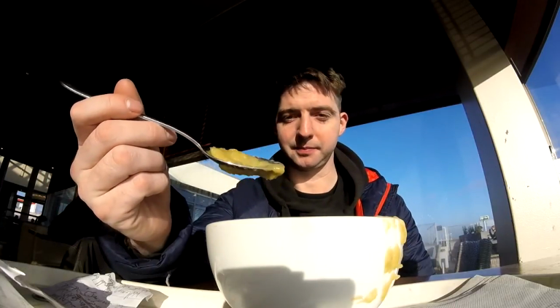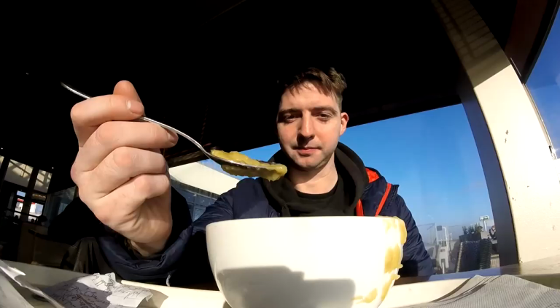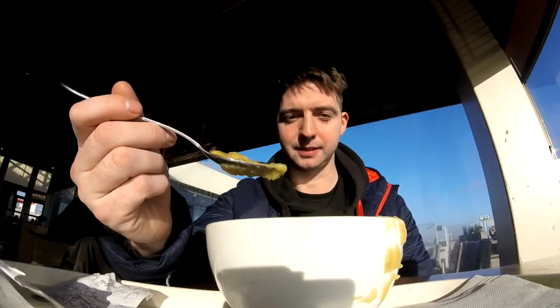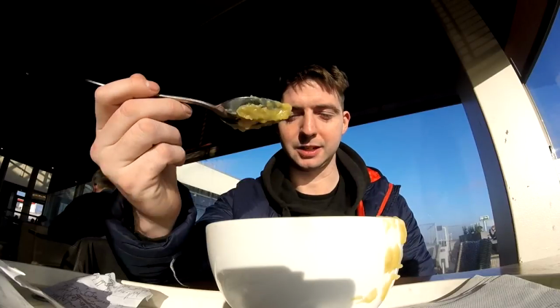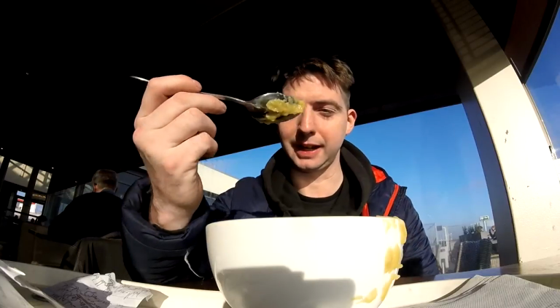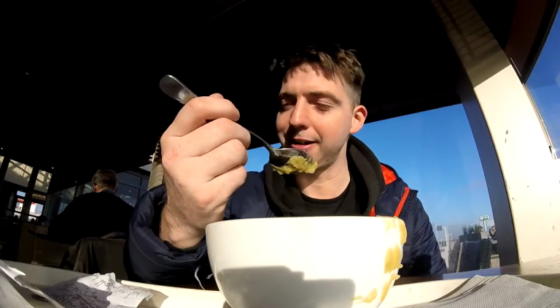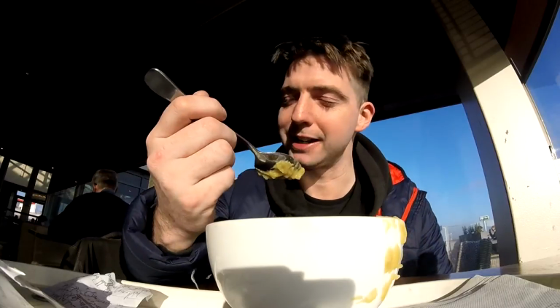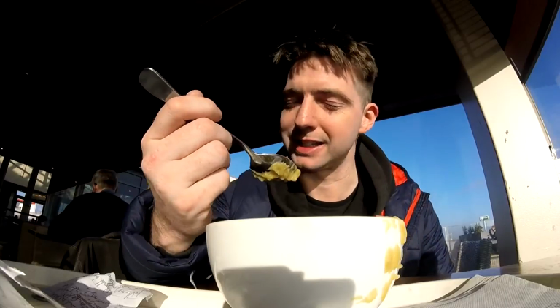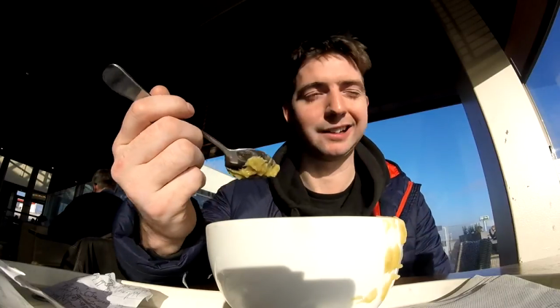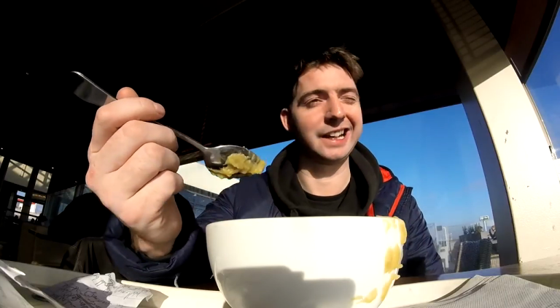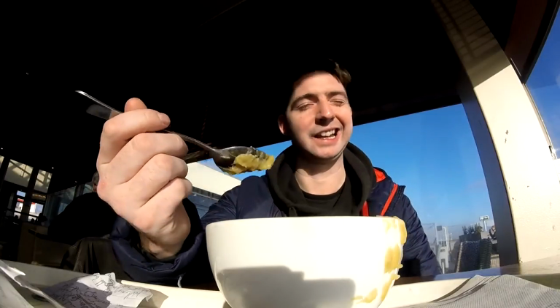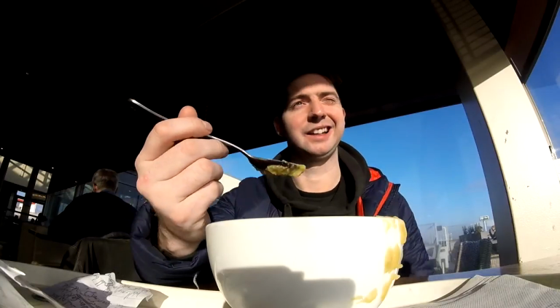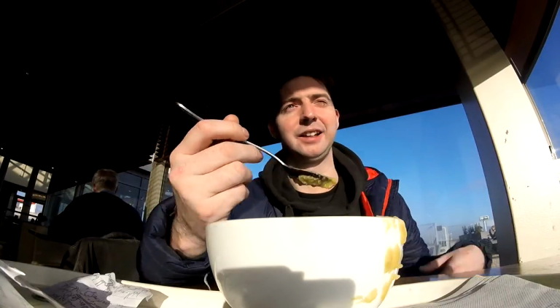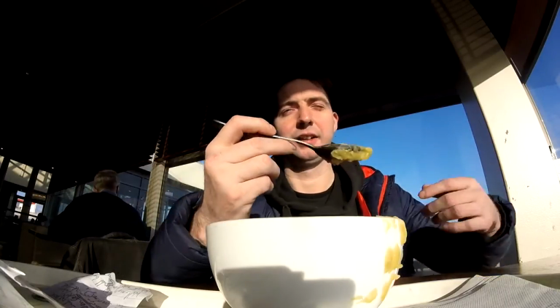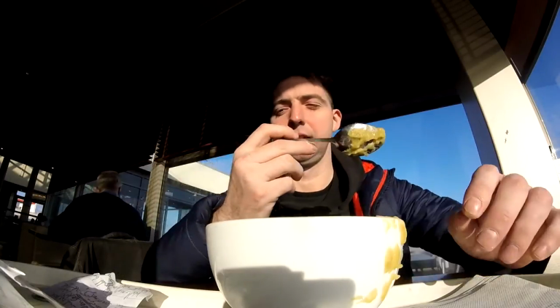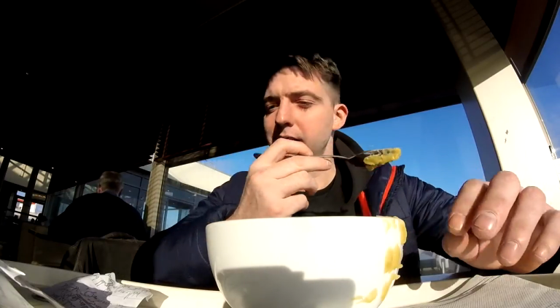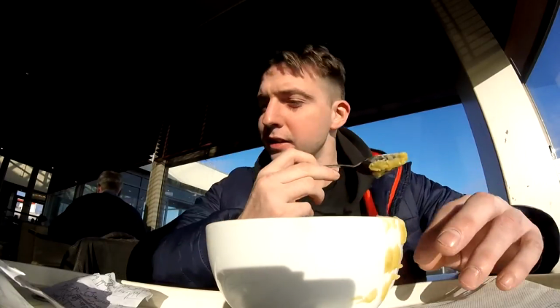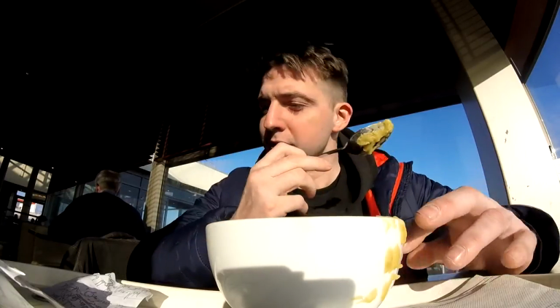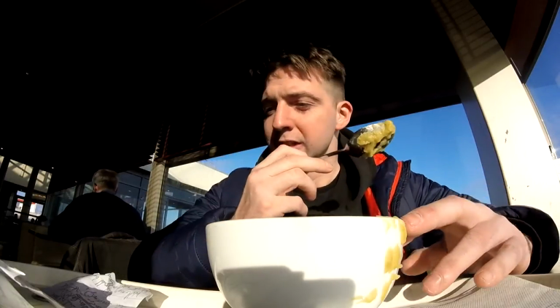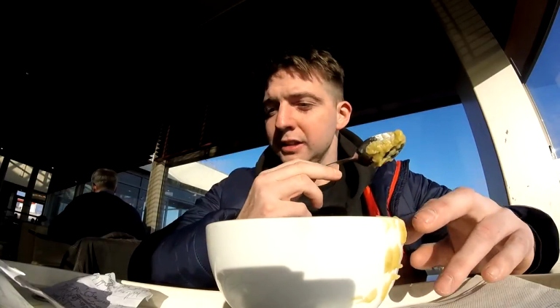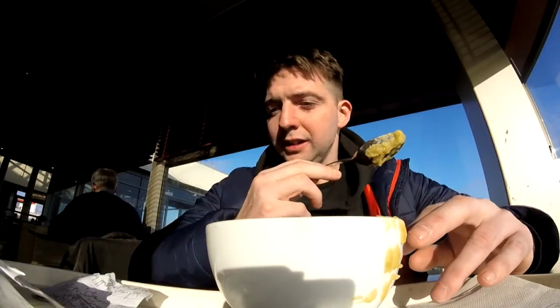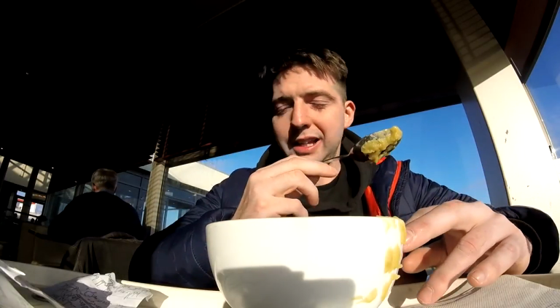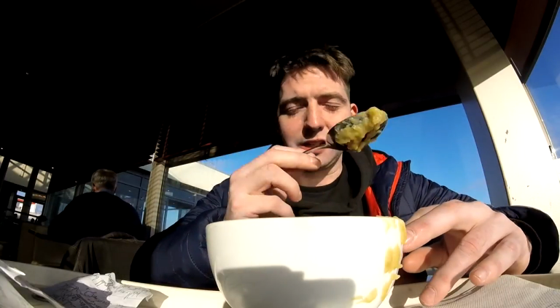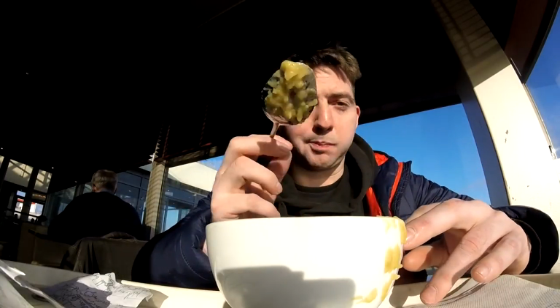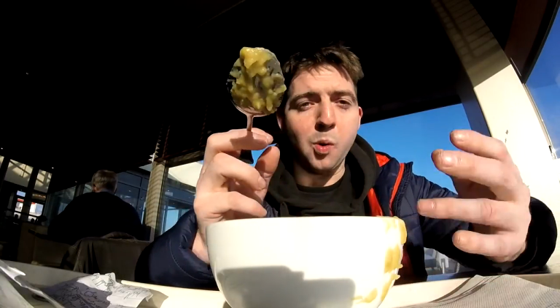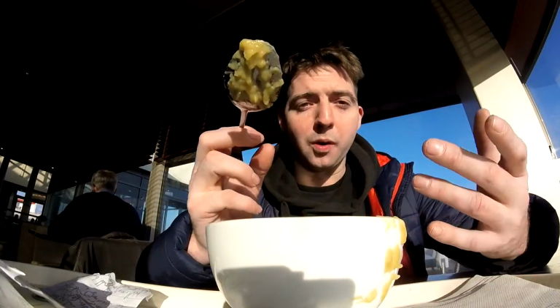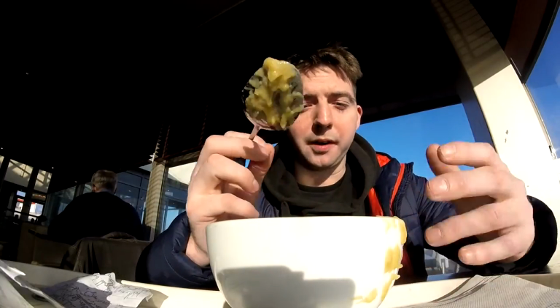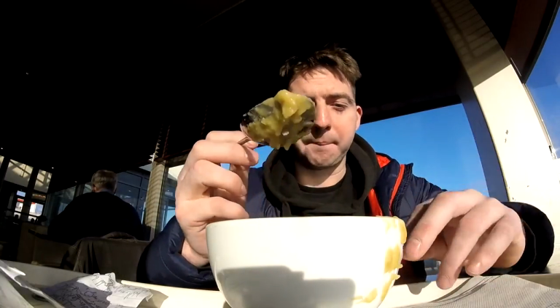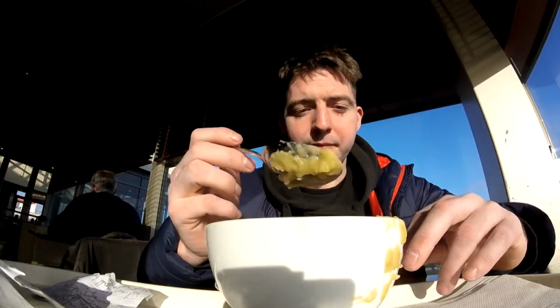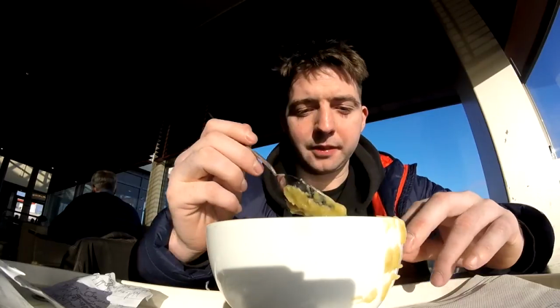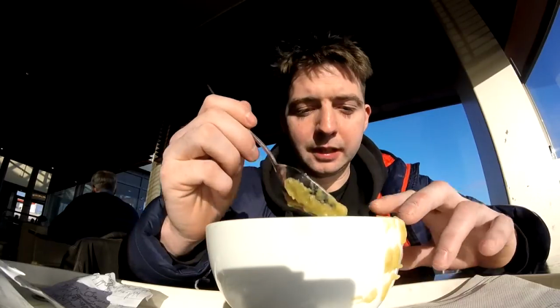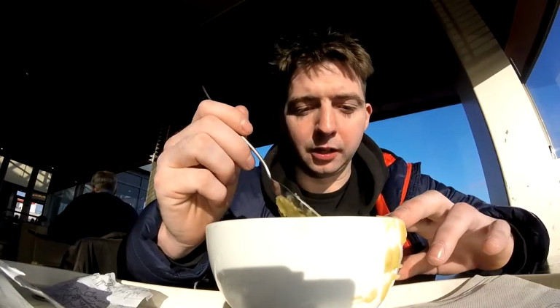It's got carrots, celery, leeks, pork. It's a lot.